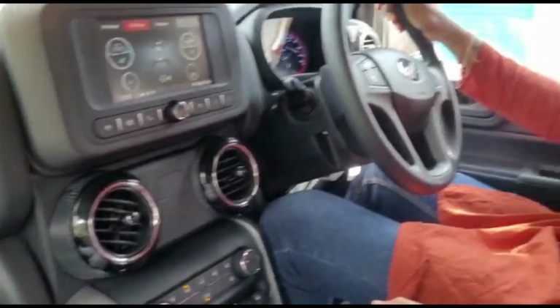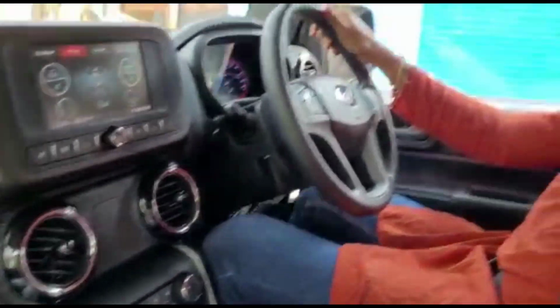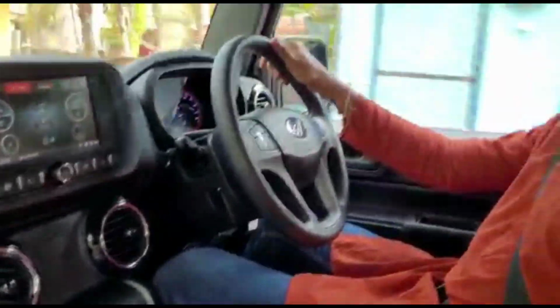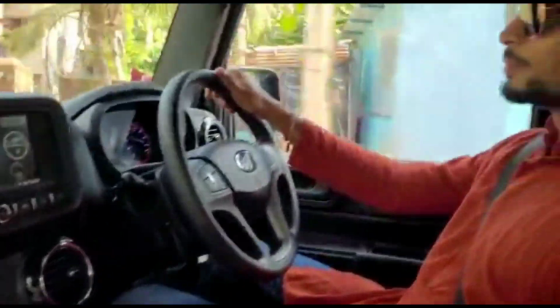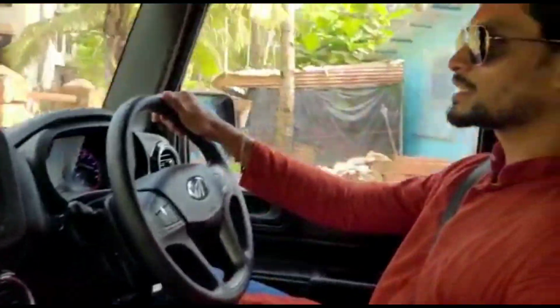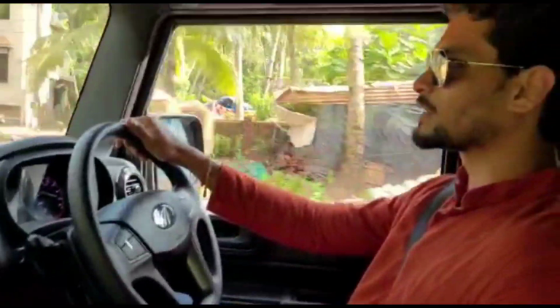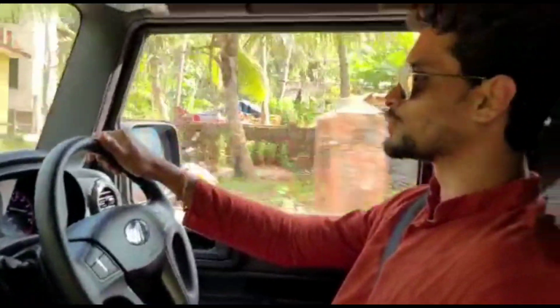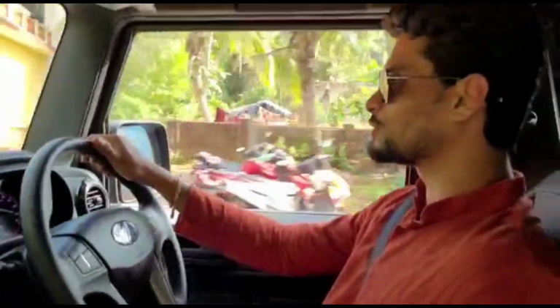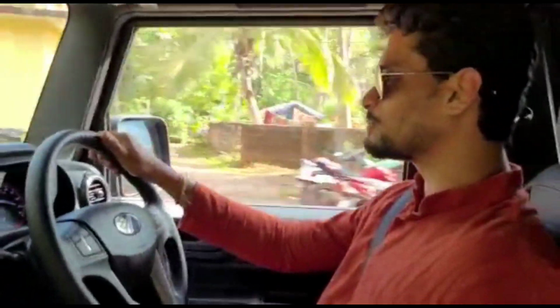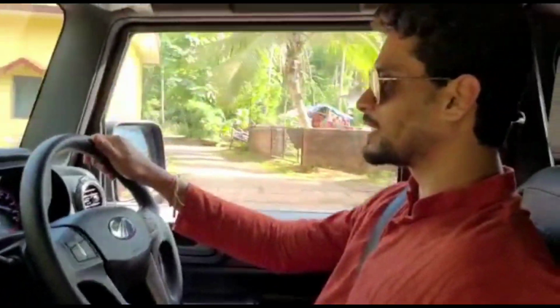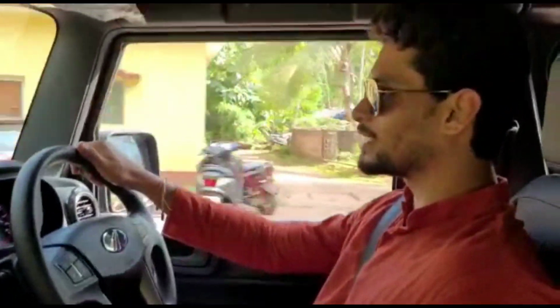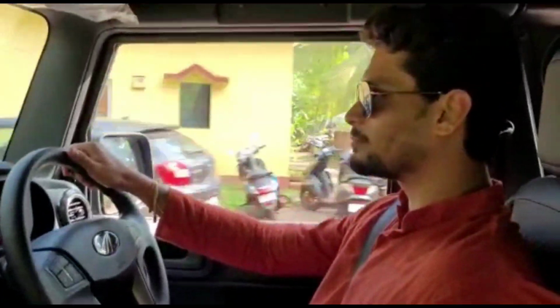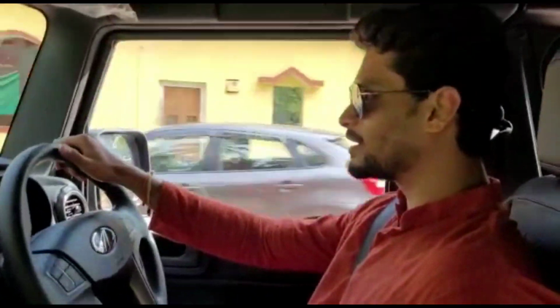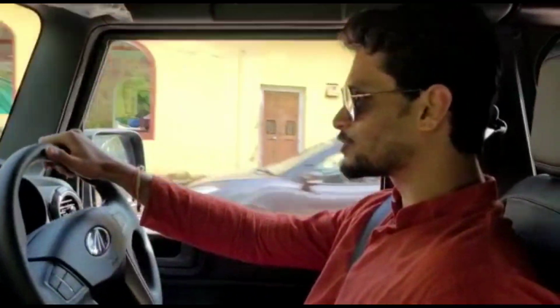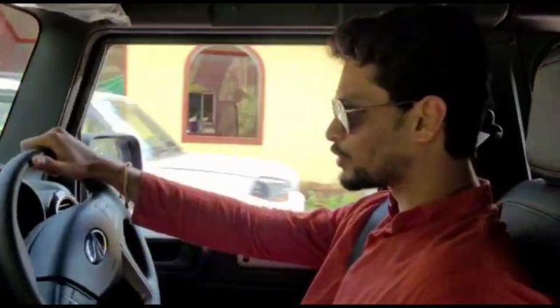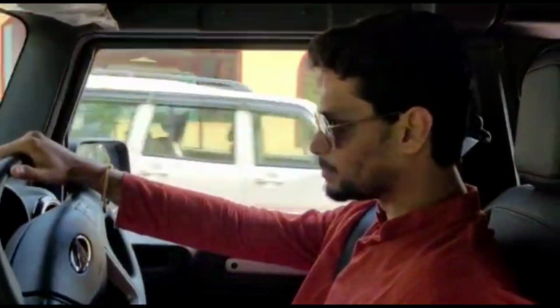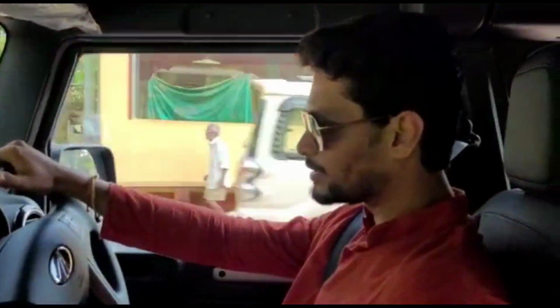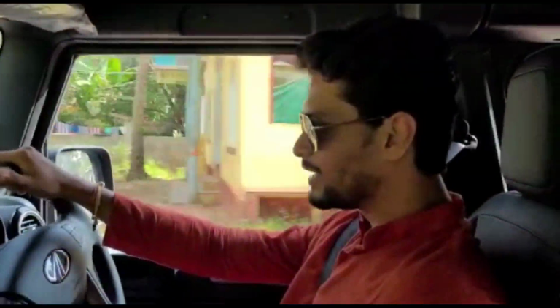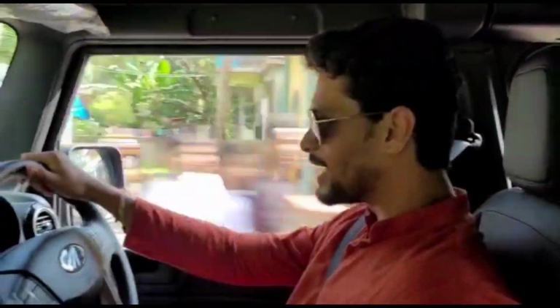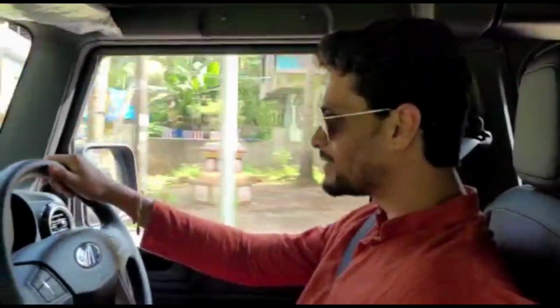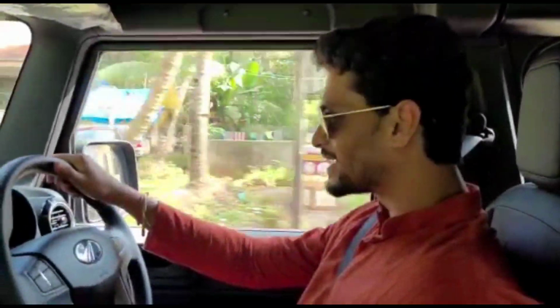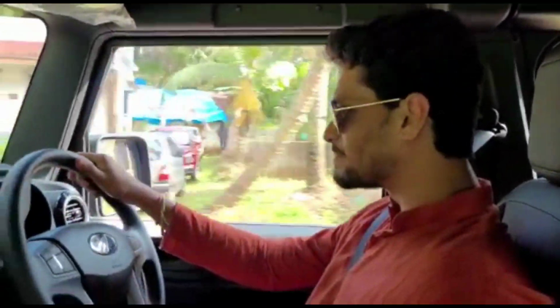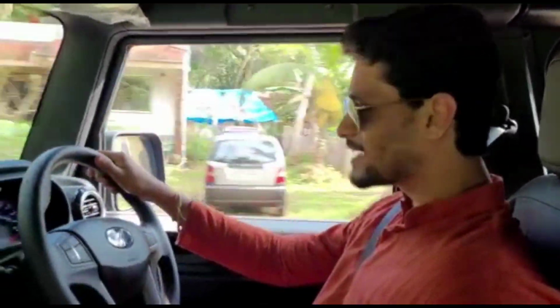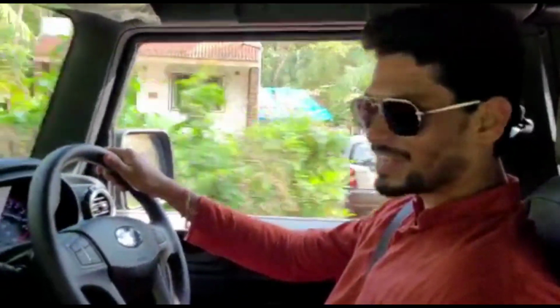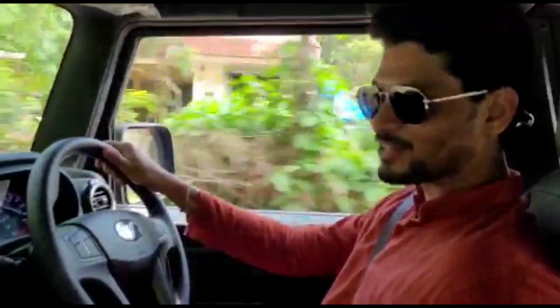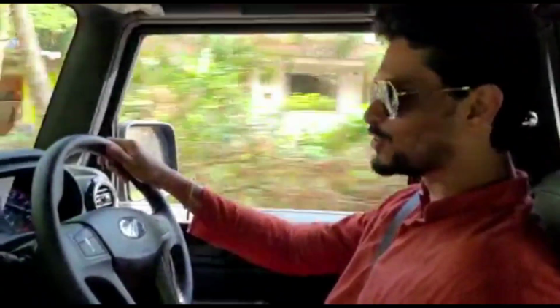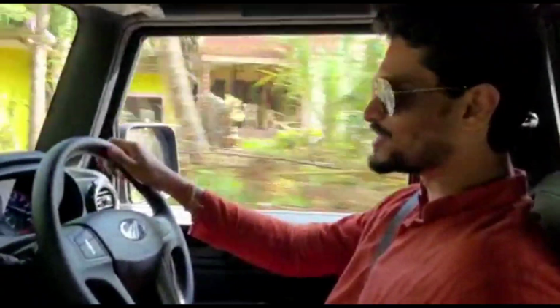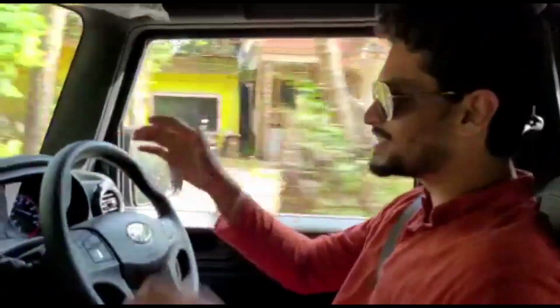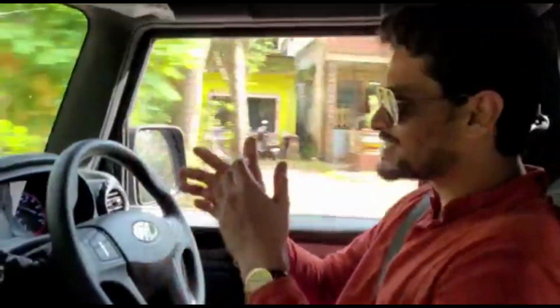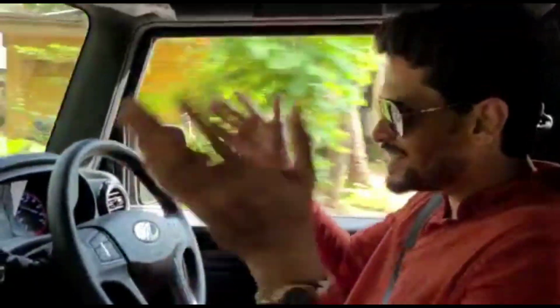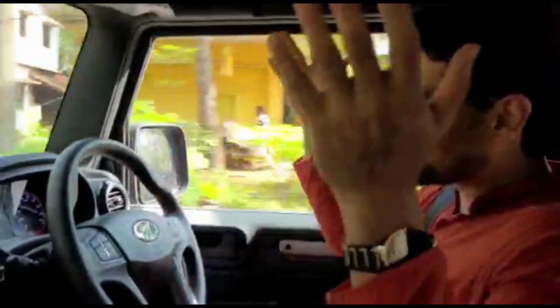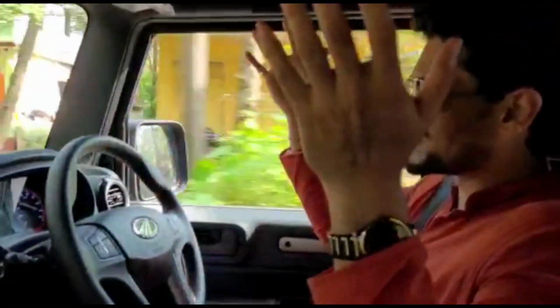Hello friends! My name is Saurabh. You are looking at Mechanical Guruji. Let's start!